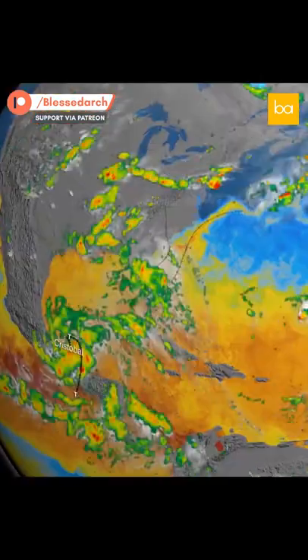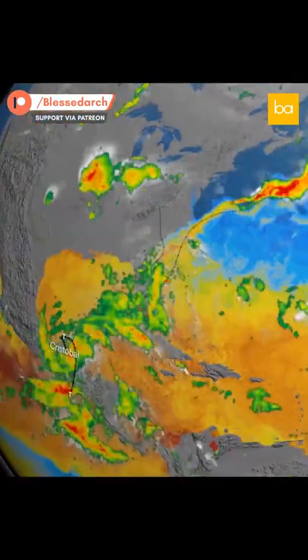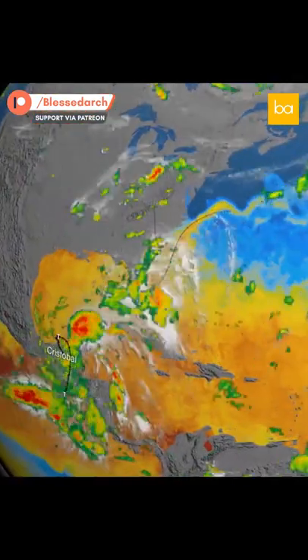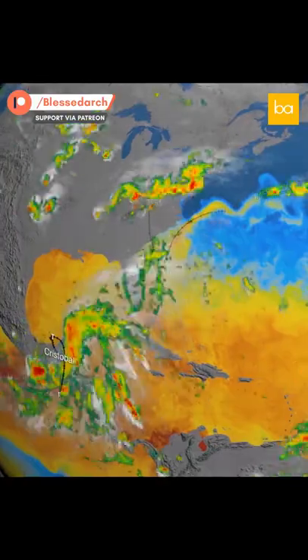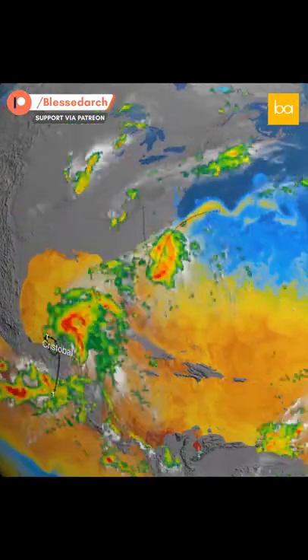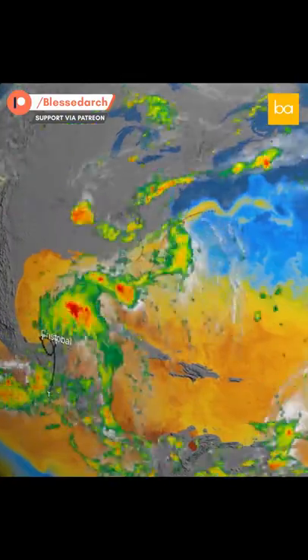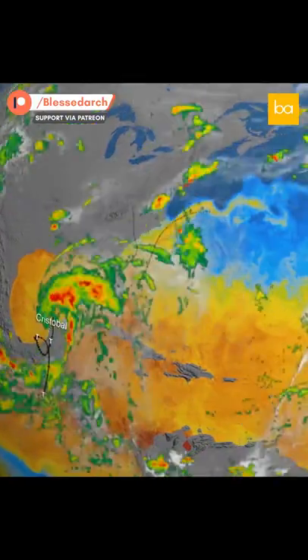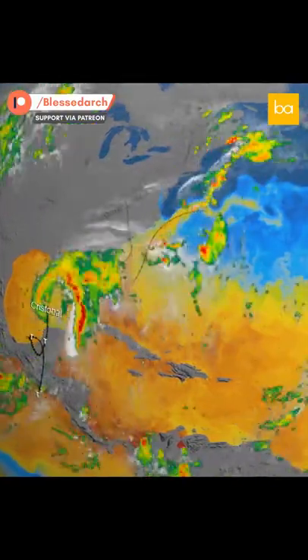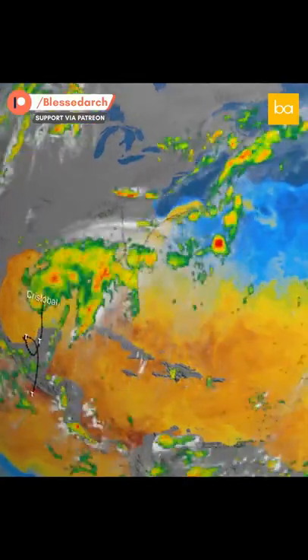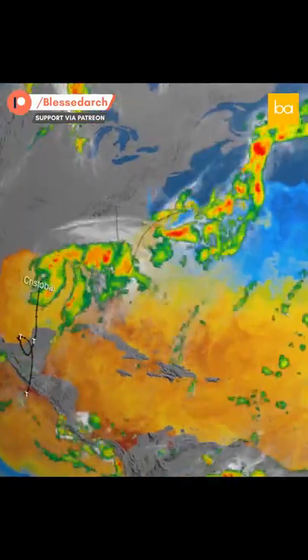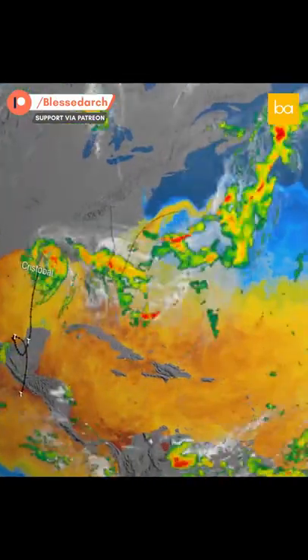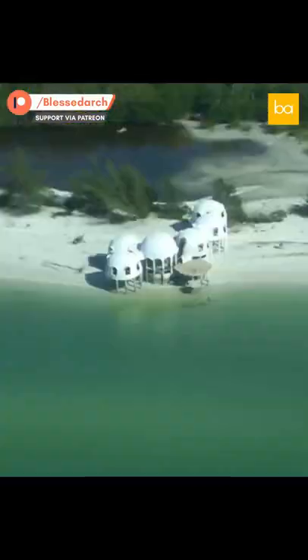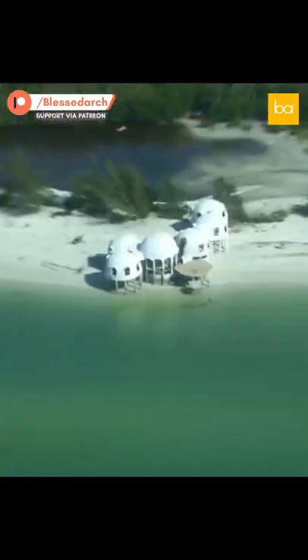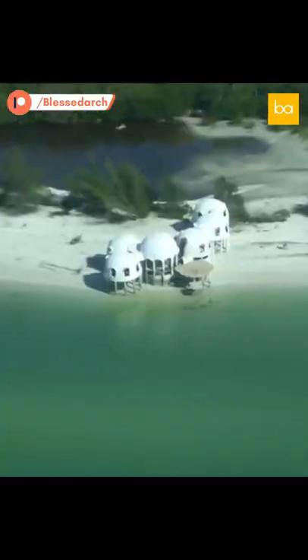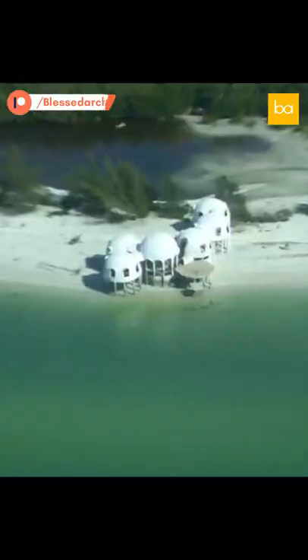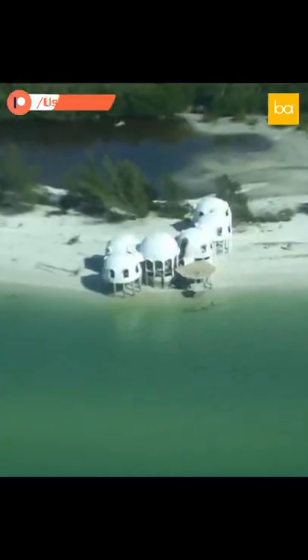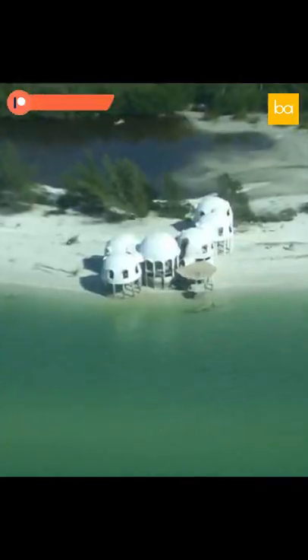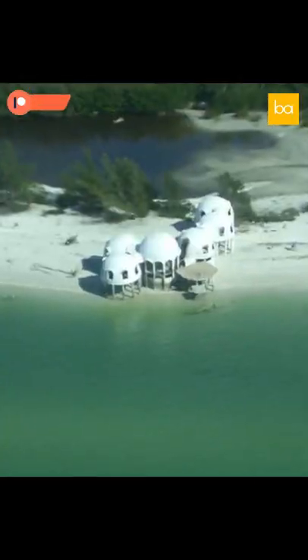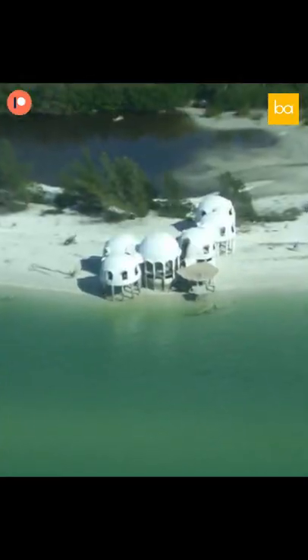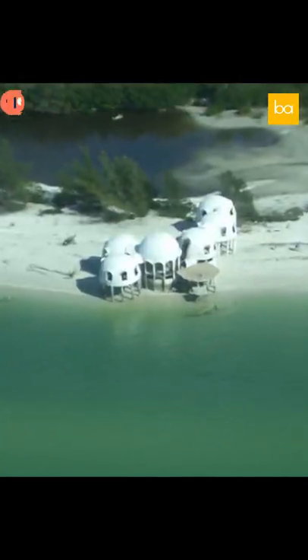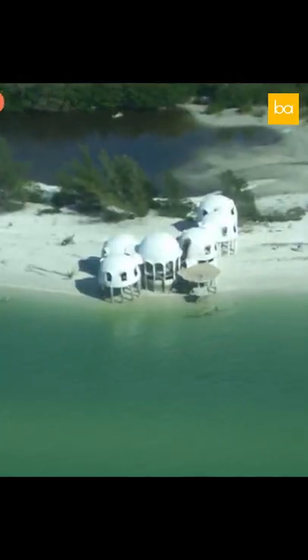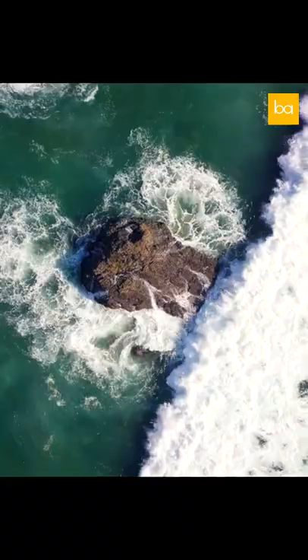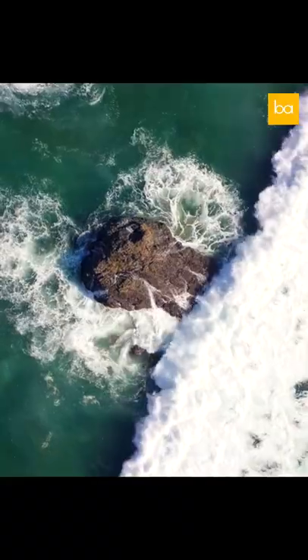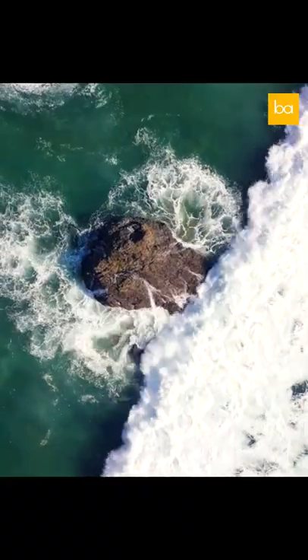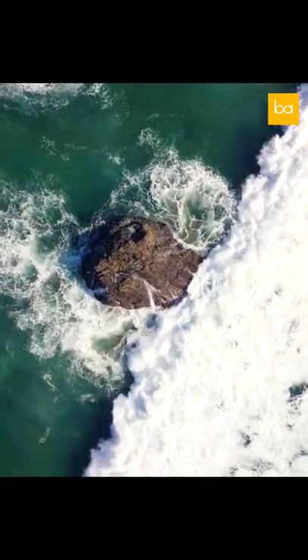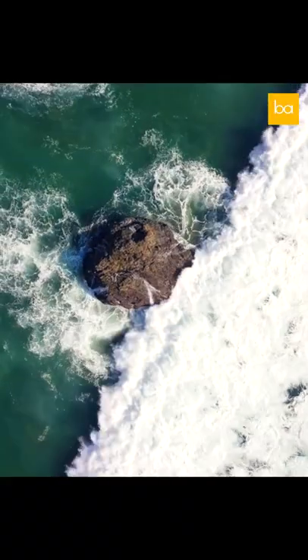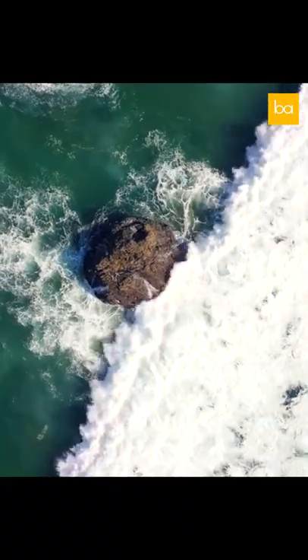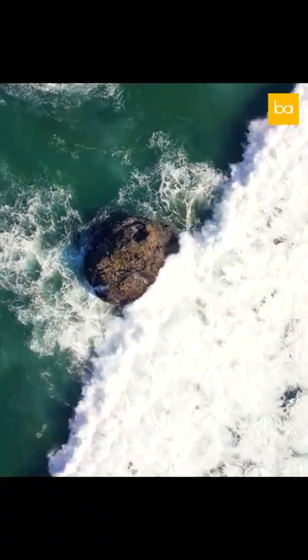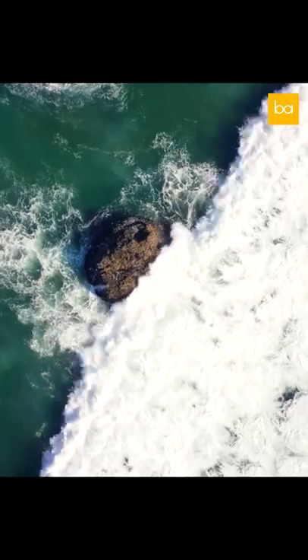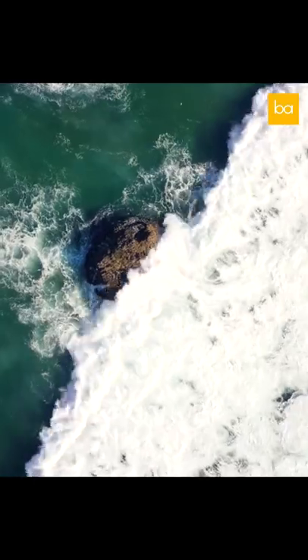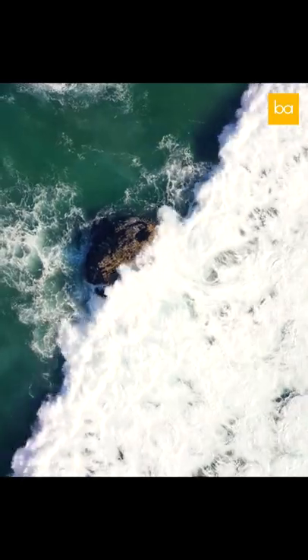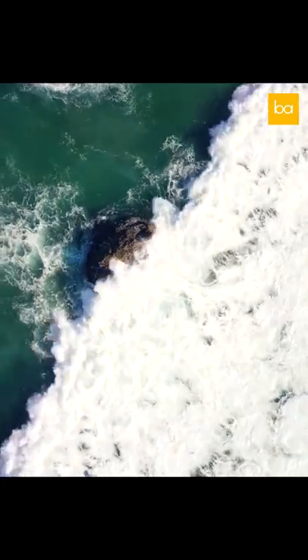With climate change on the rise, what might be dry land today might just be an ocean tomorrow.